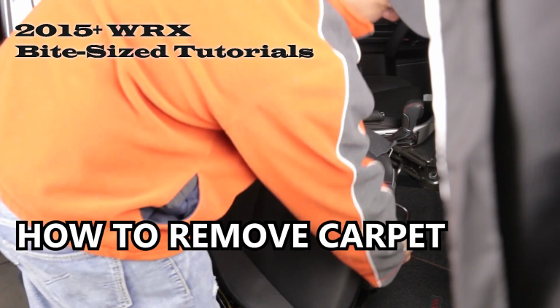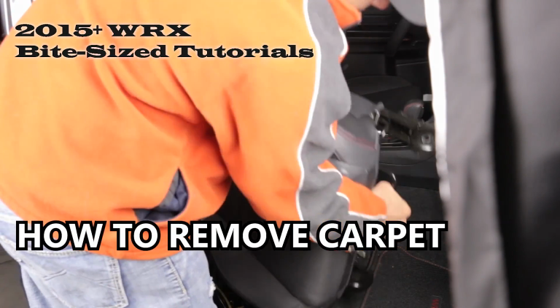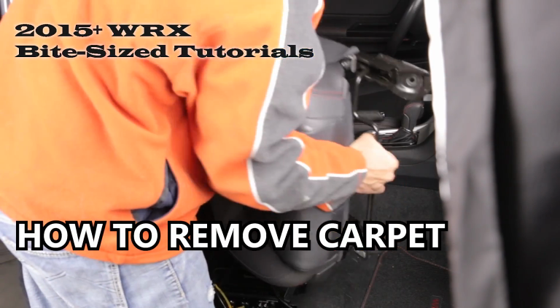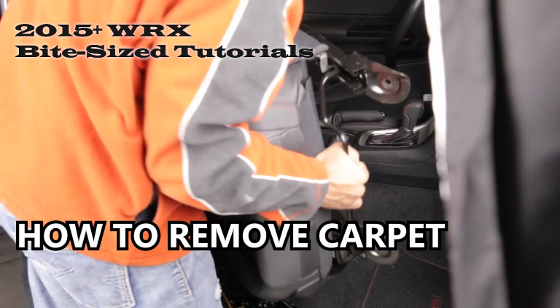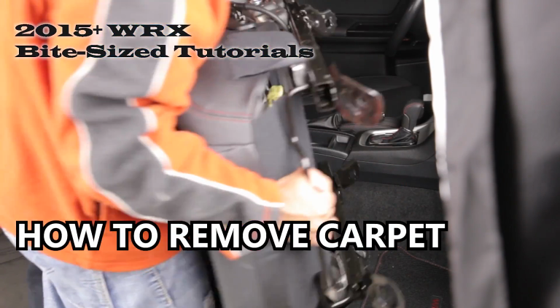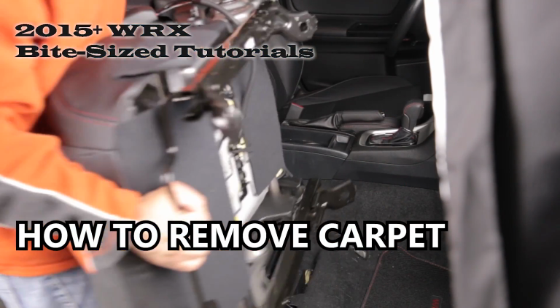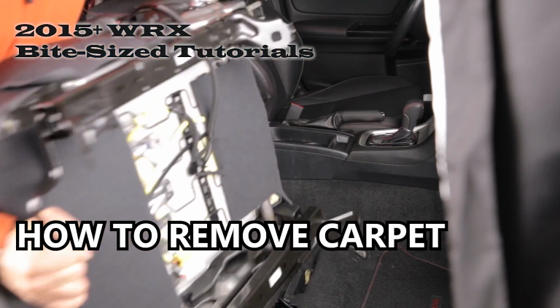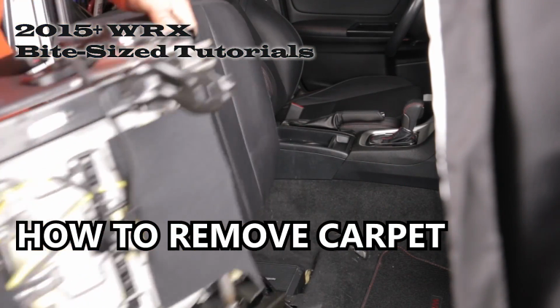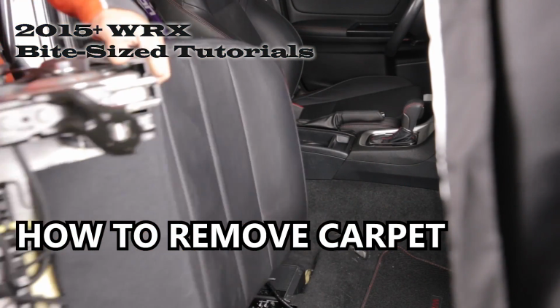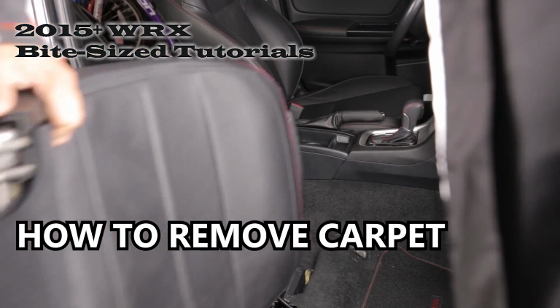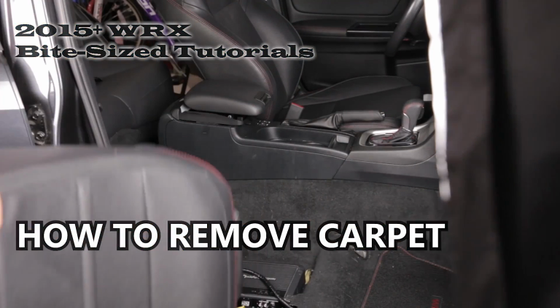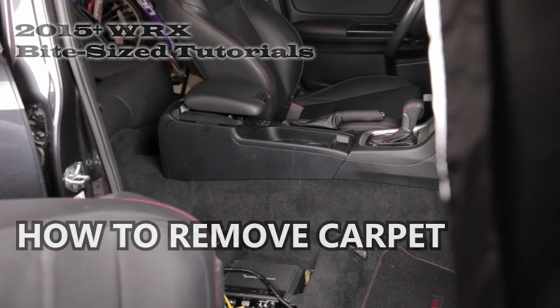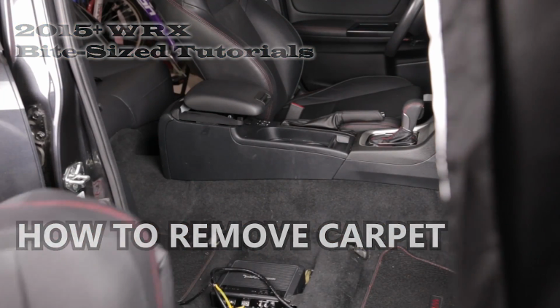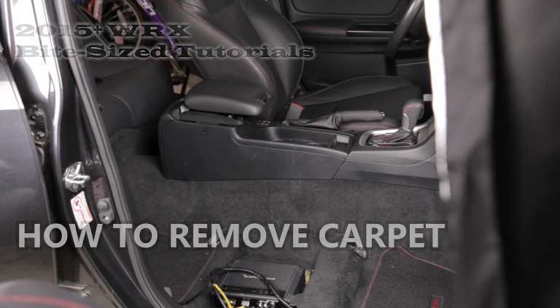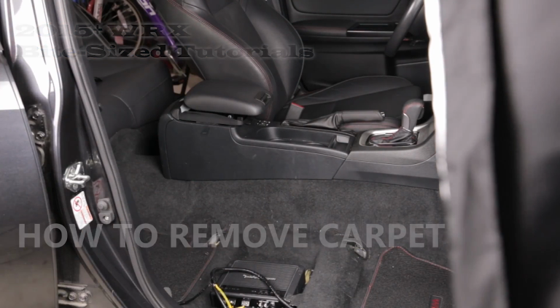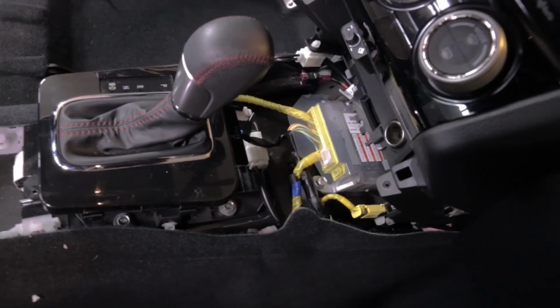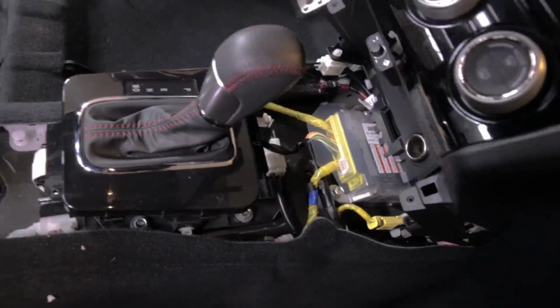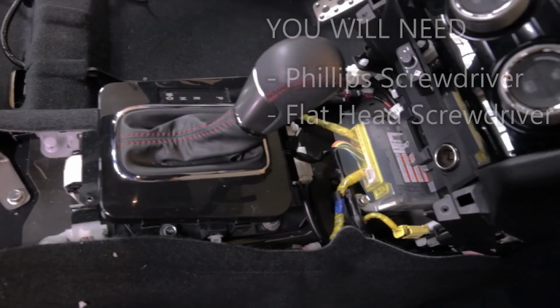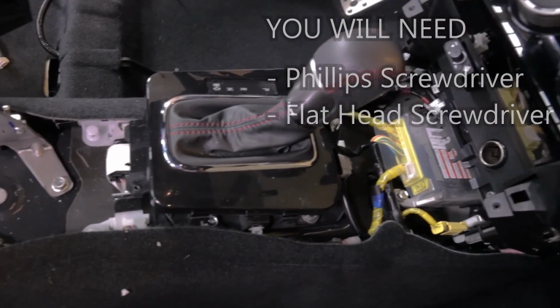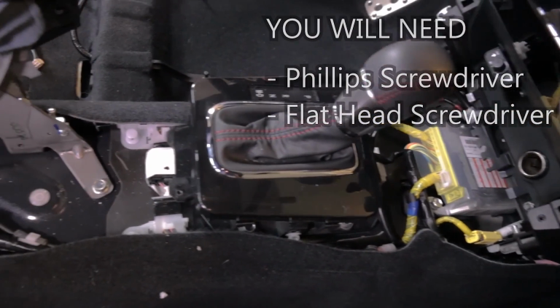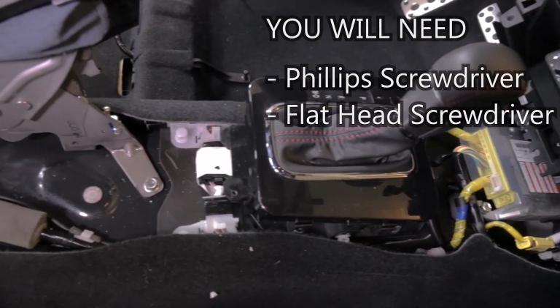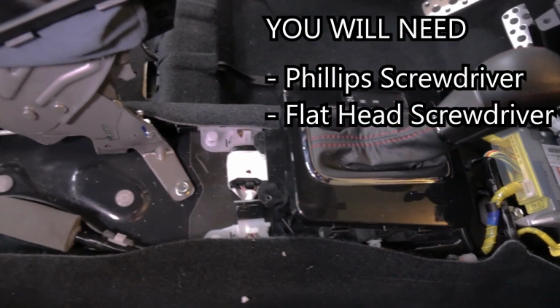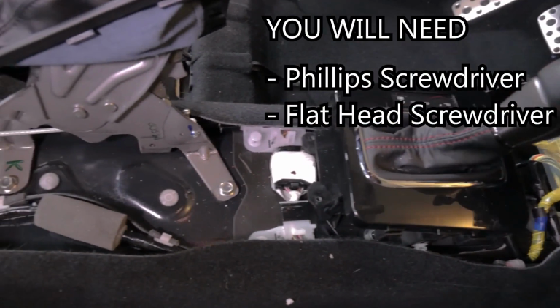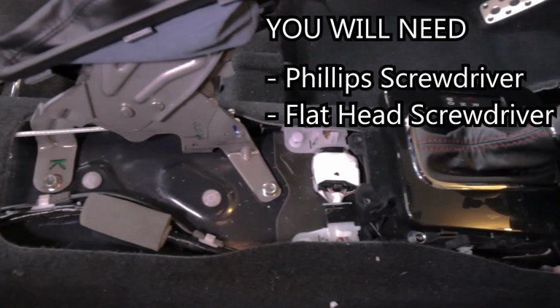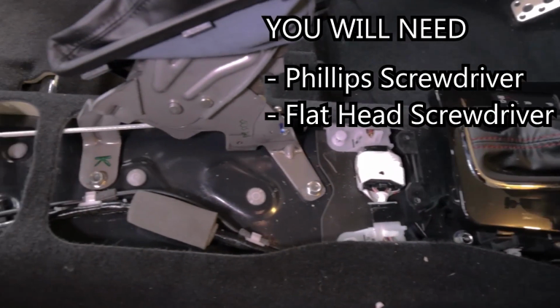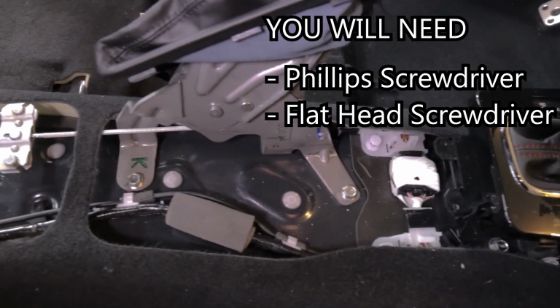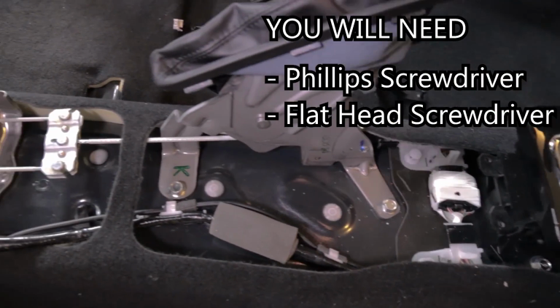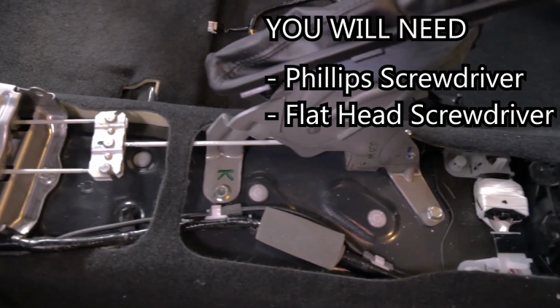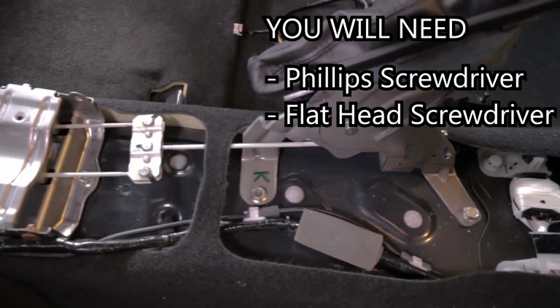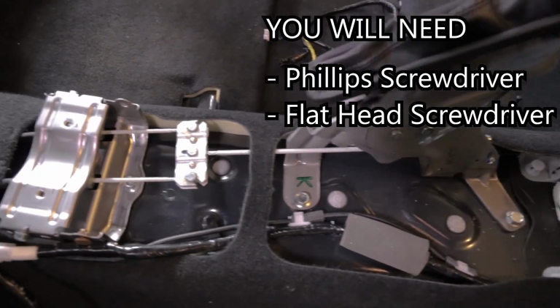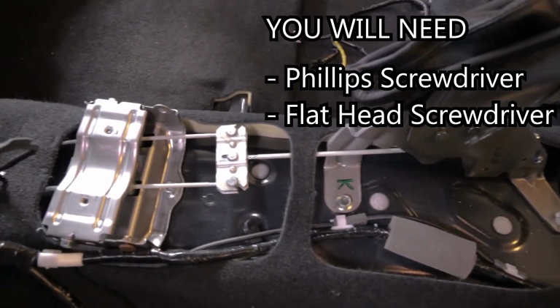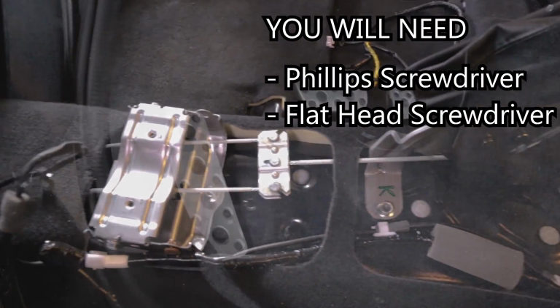In order to remove the carpet, you have to first remove the front seat and the center console. I have videos on both and I'll link them in the description.